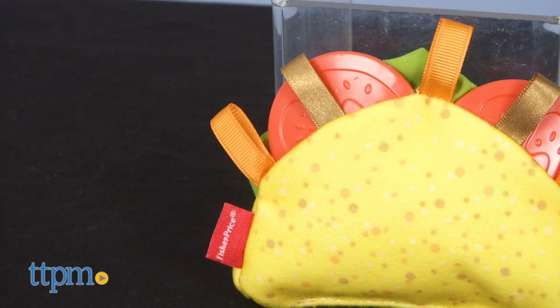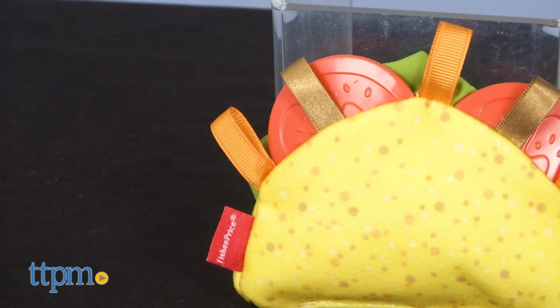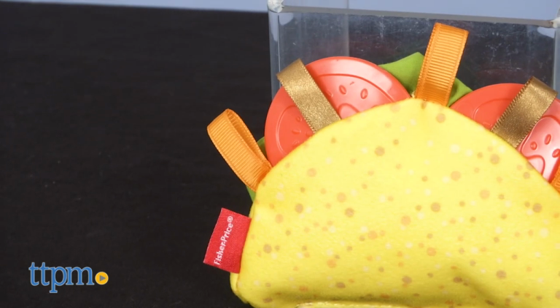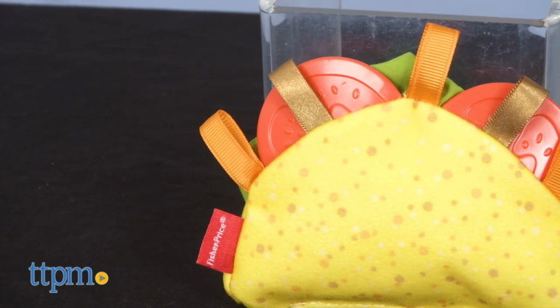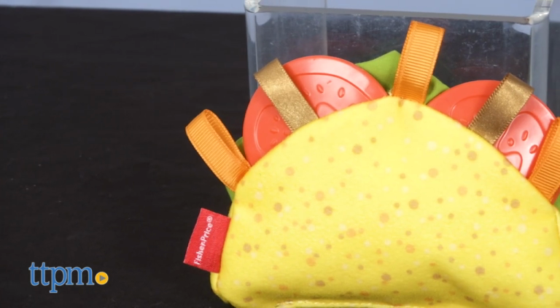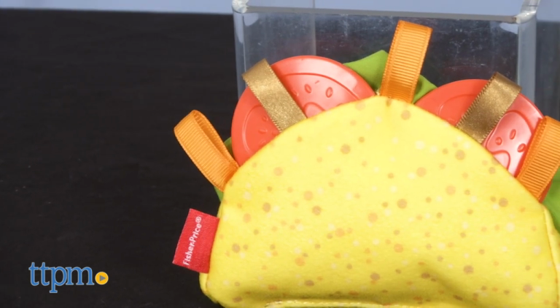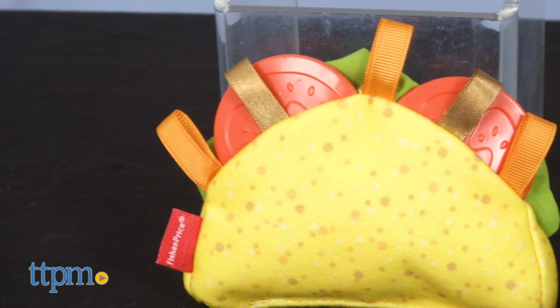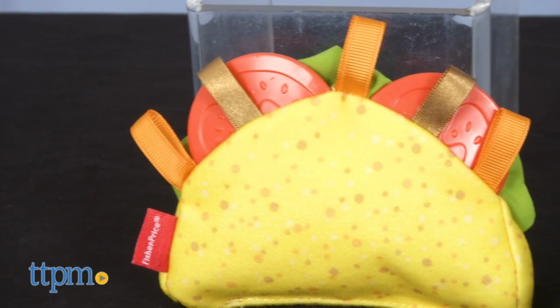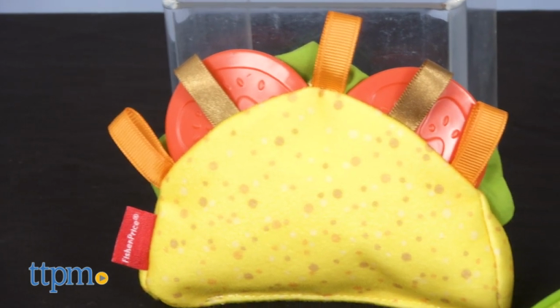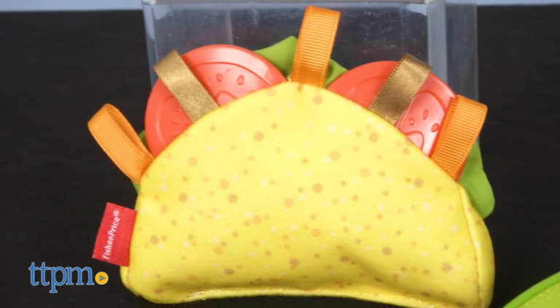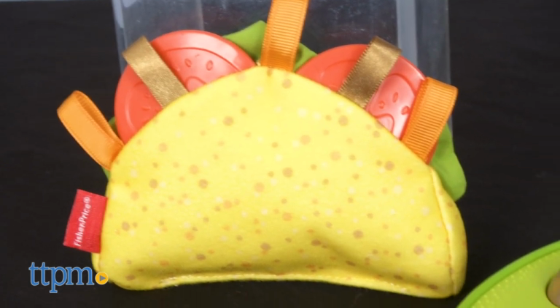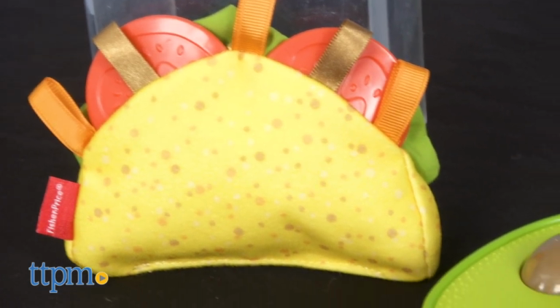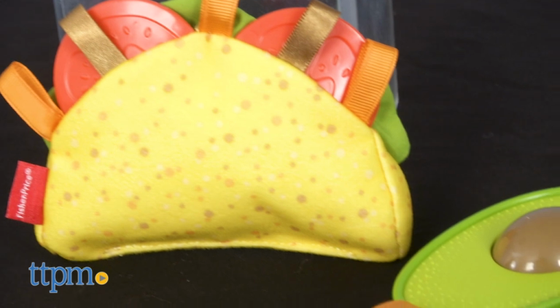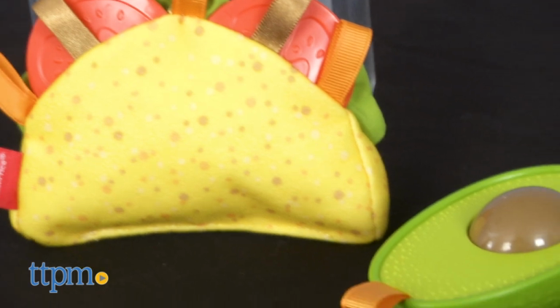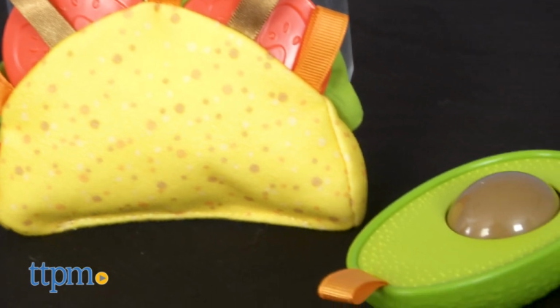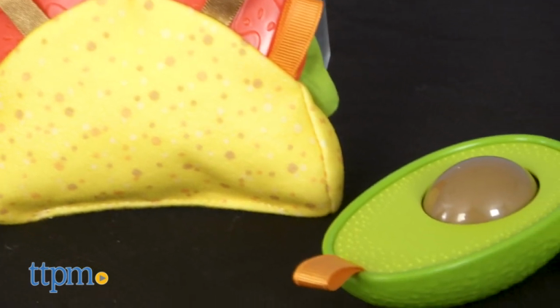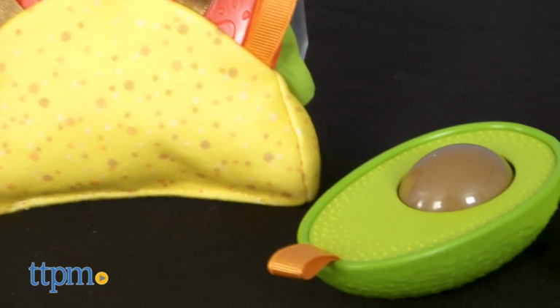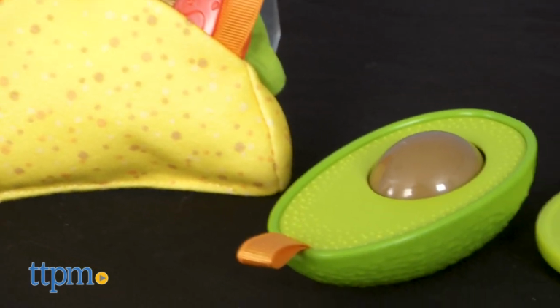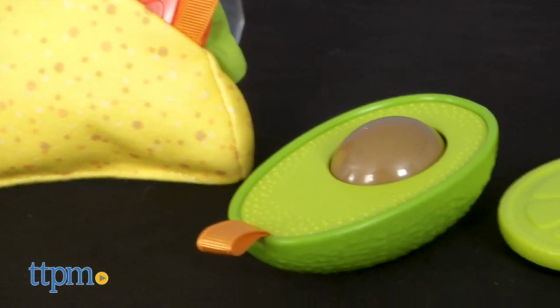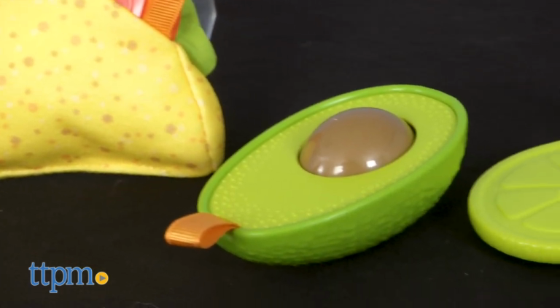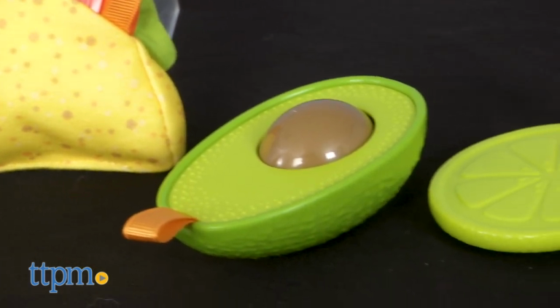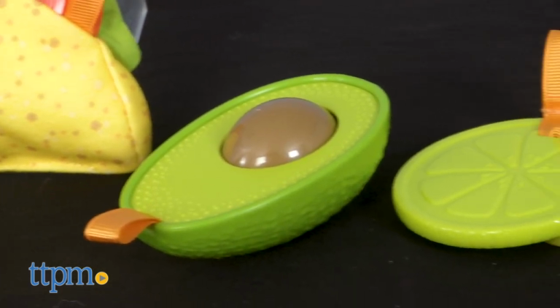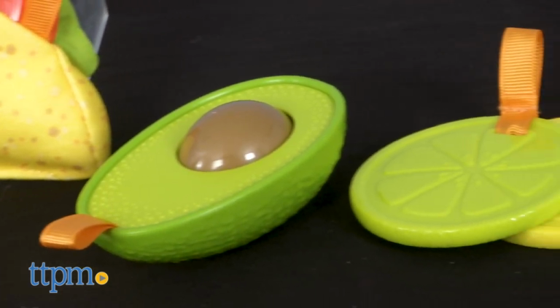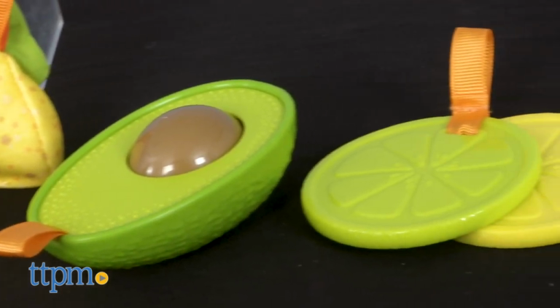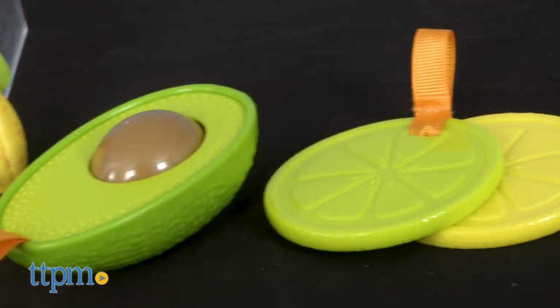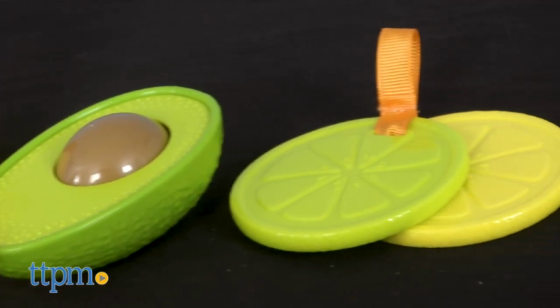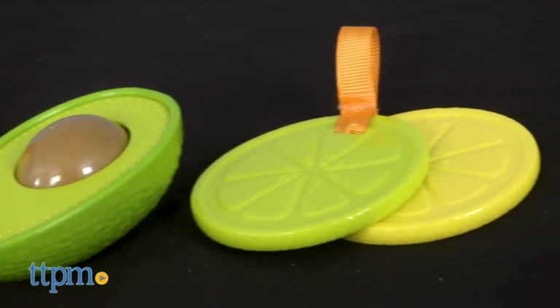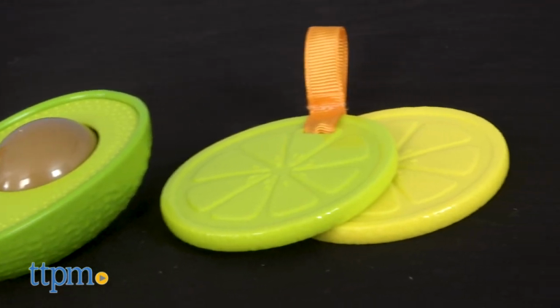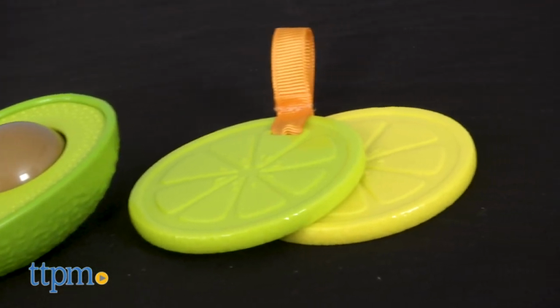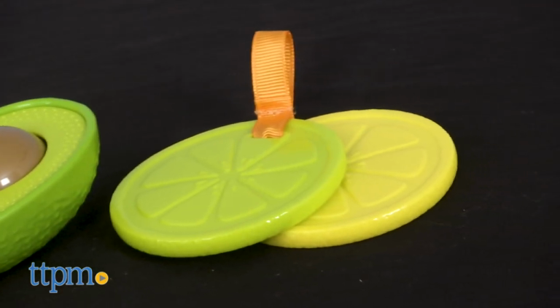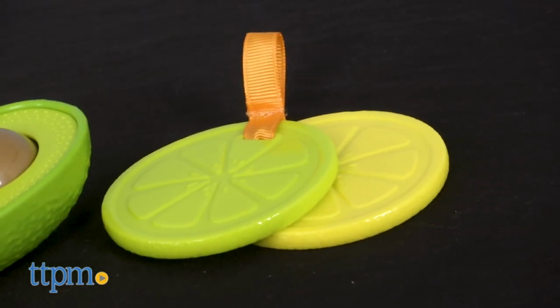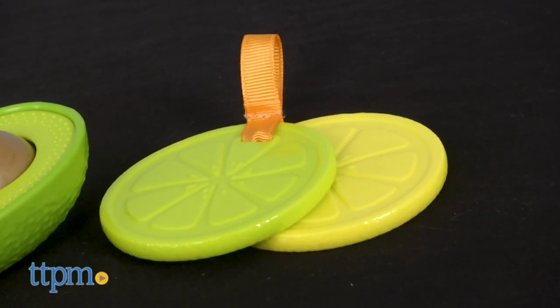Holy guacamole, we've got even more fun baby toy reviews, so click subscribe below to see them all.